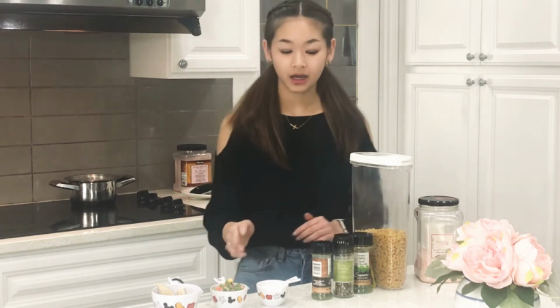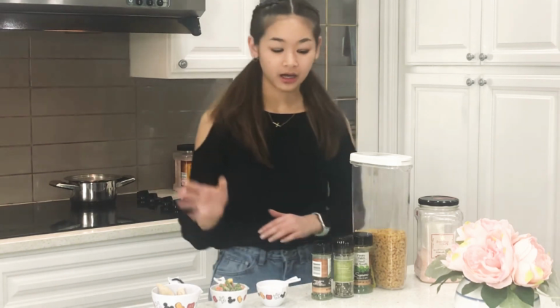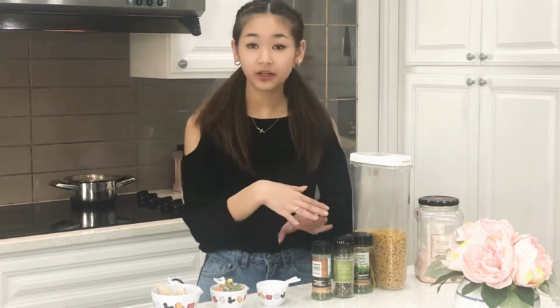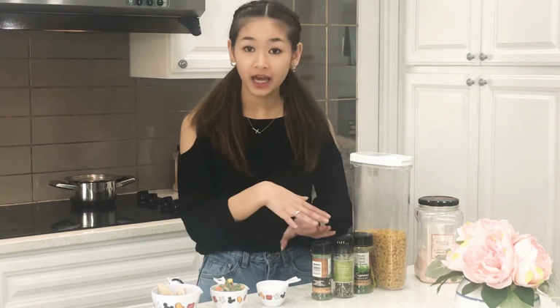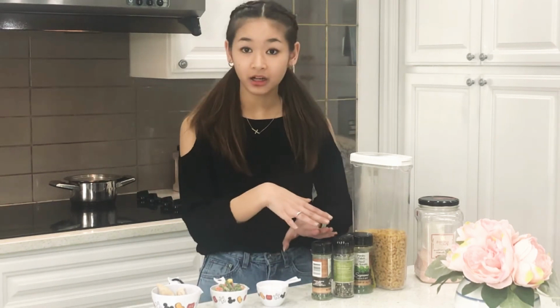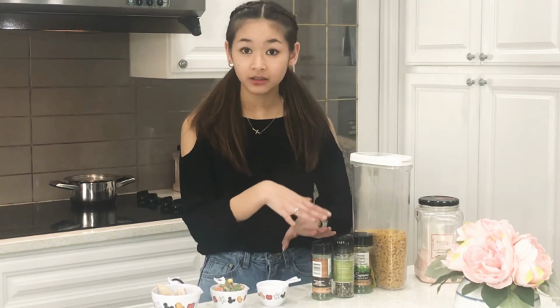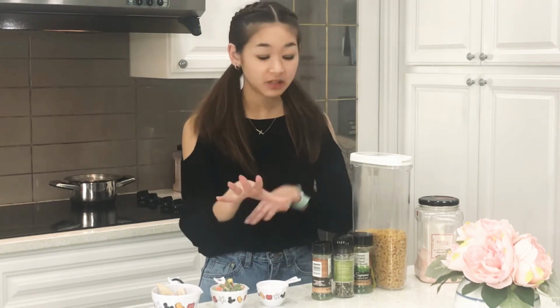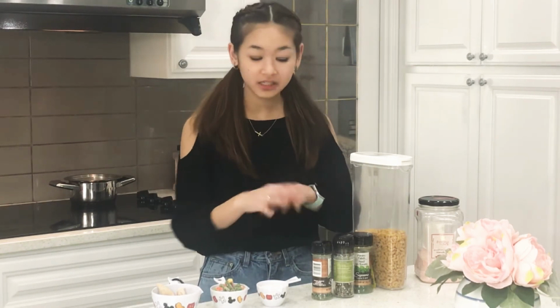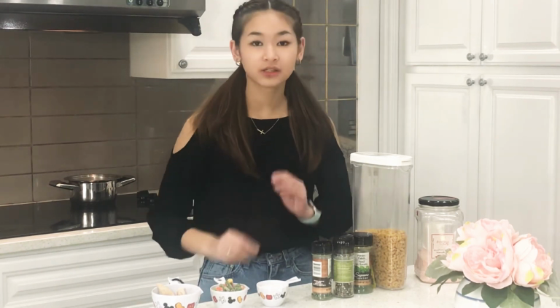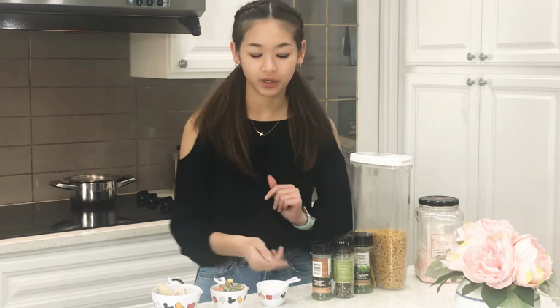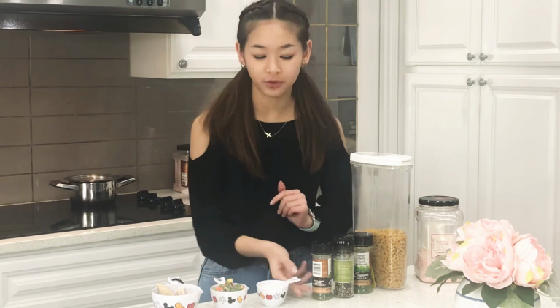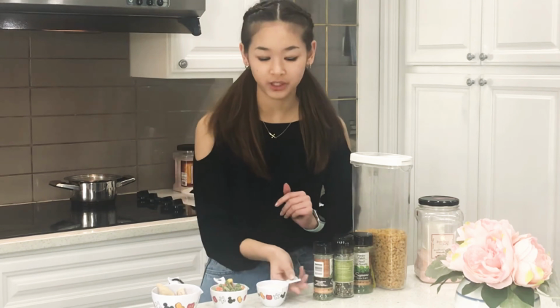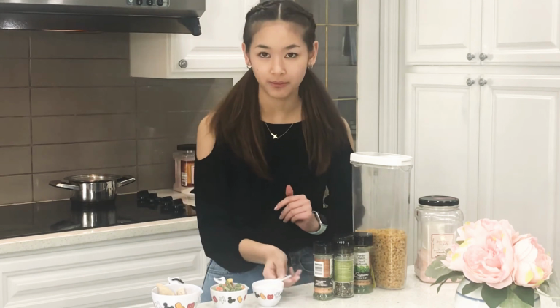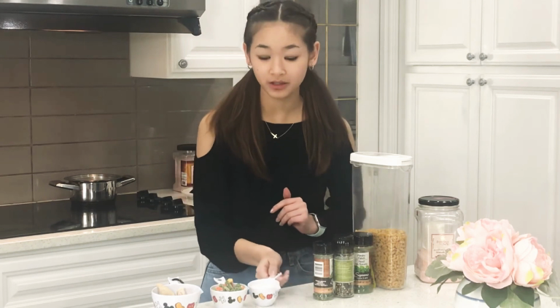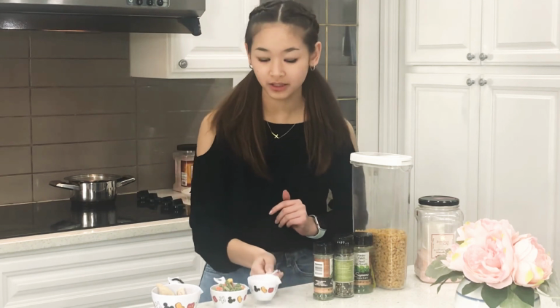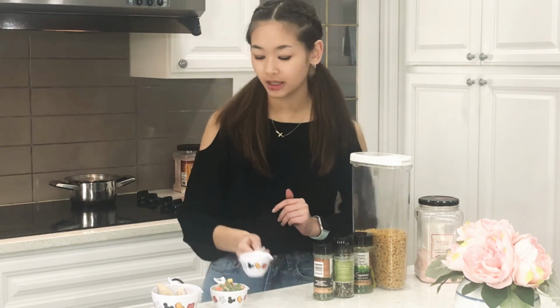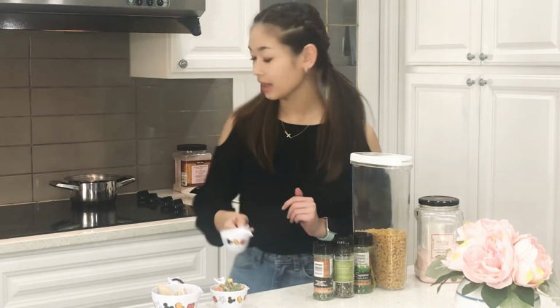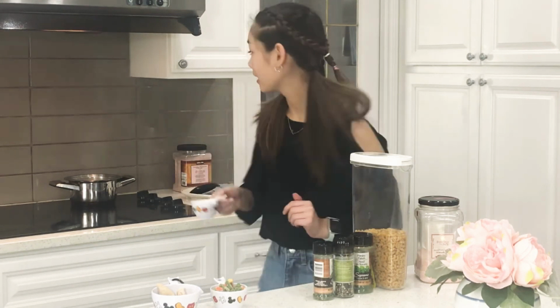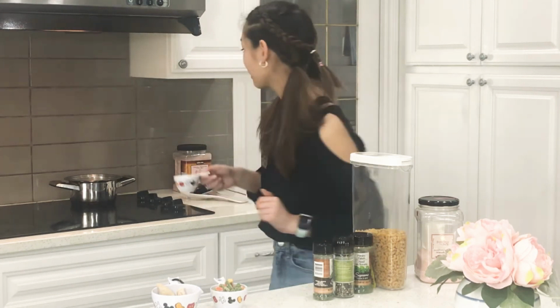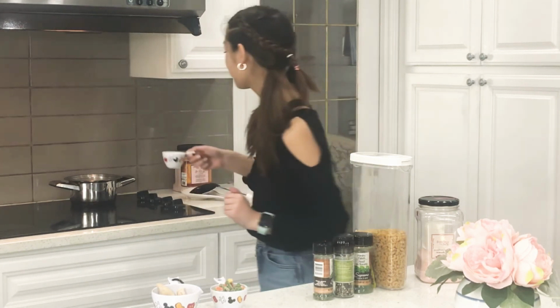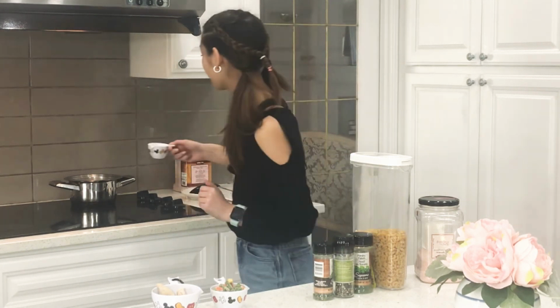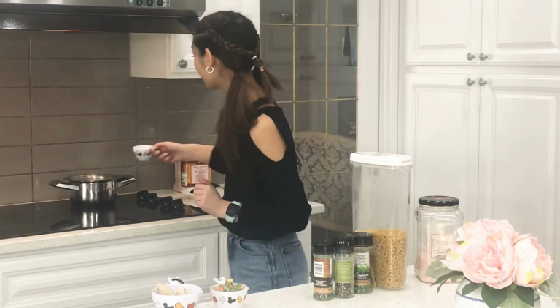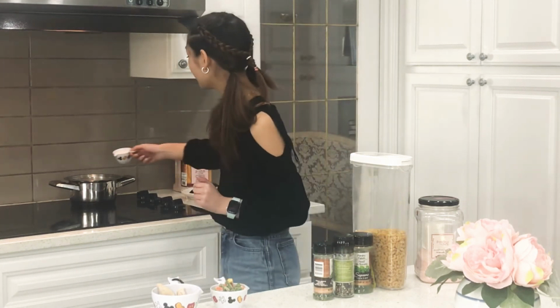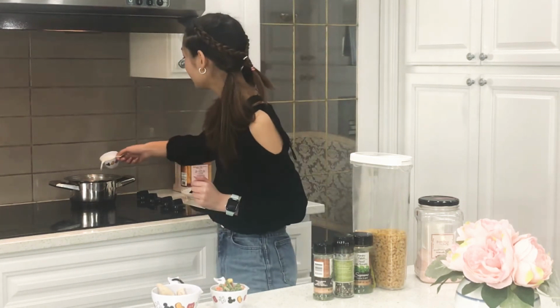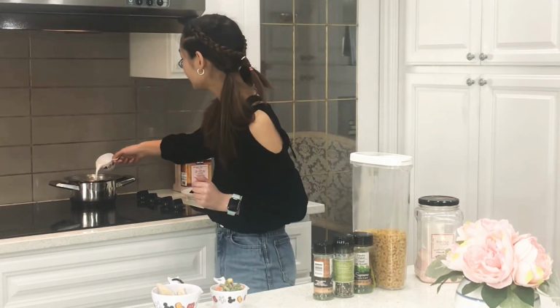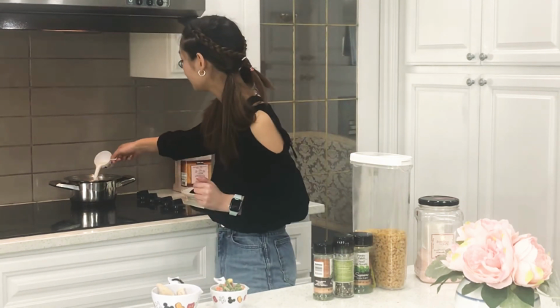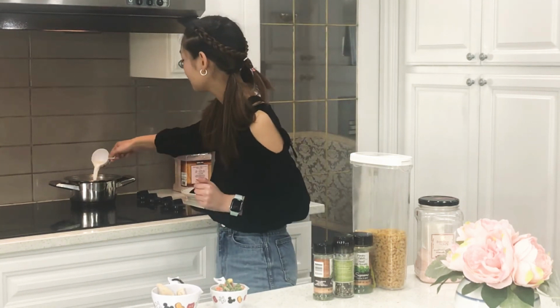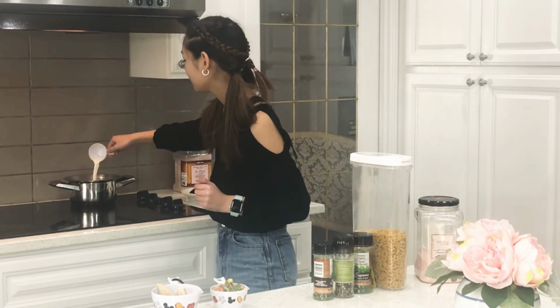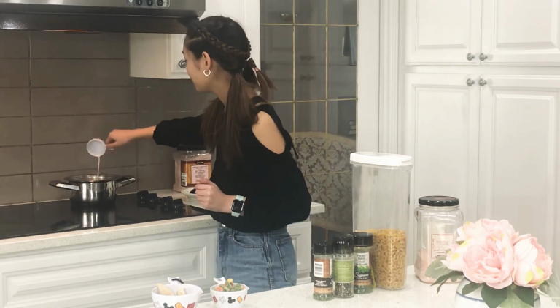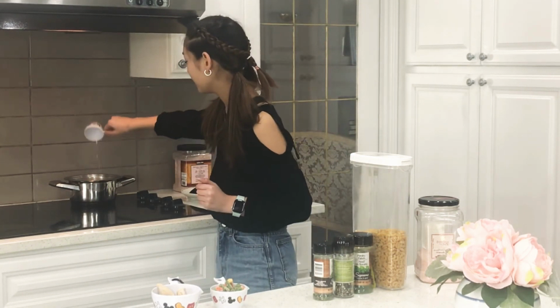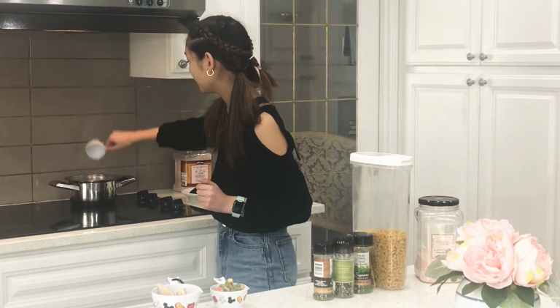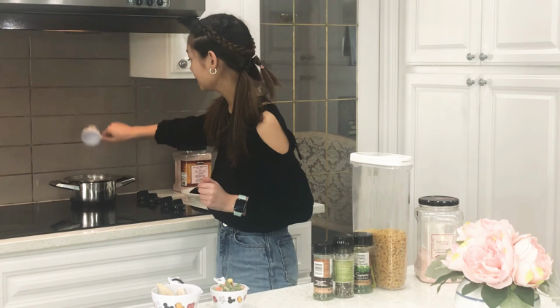I already added all these. So we're going to move on to our milk. Pour it in. Very nice.